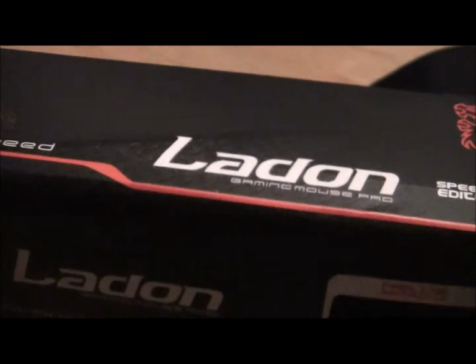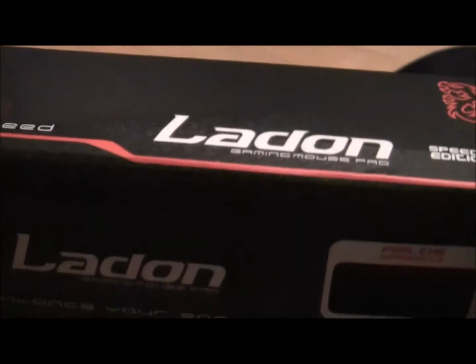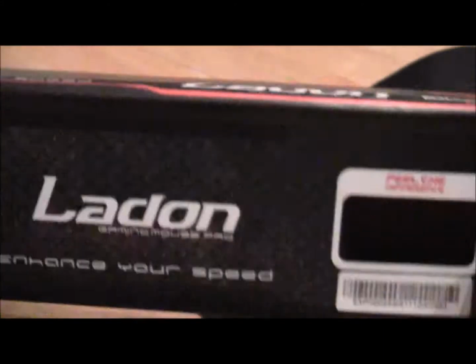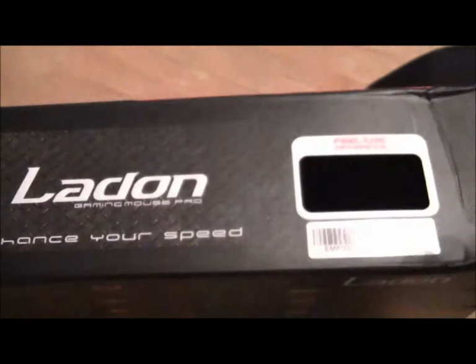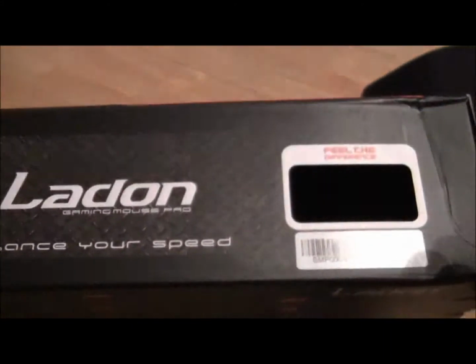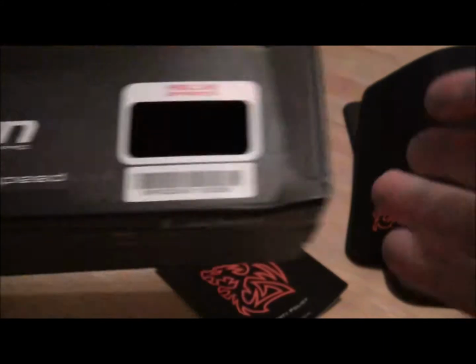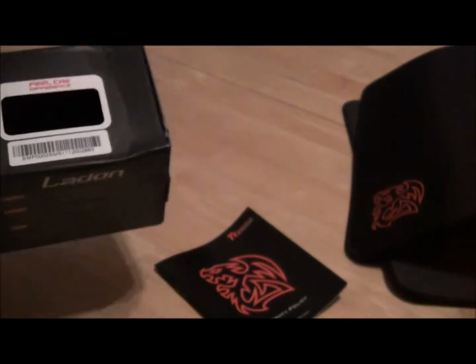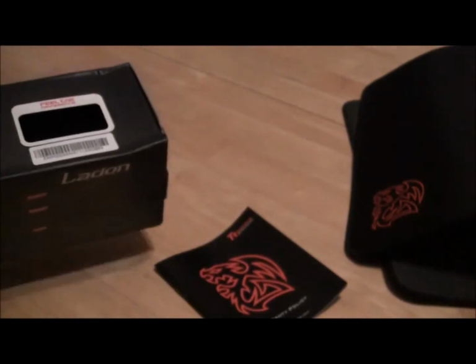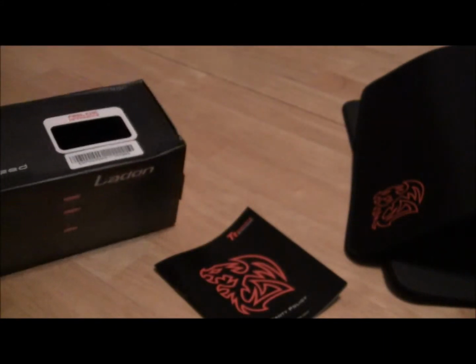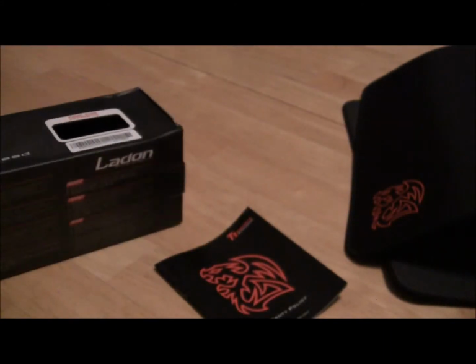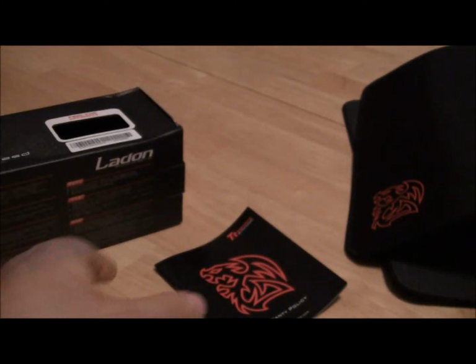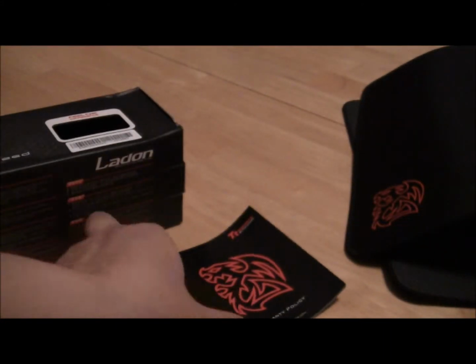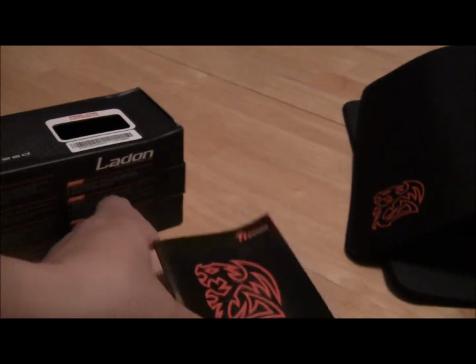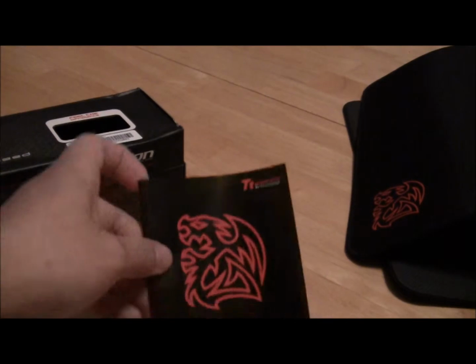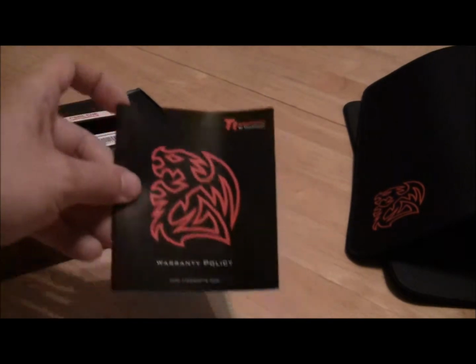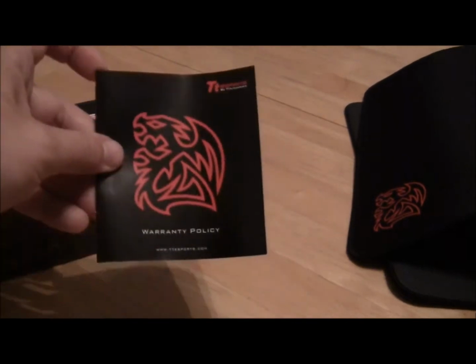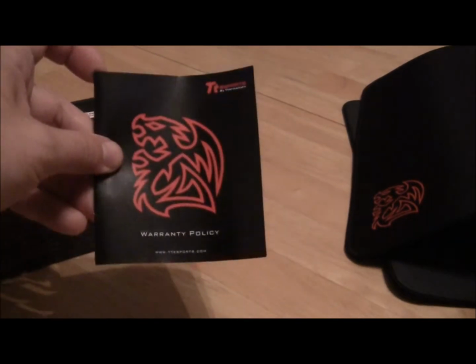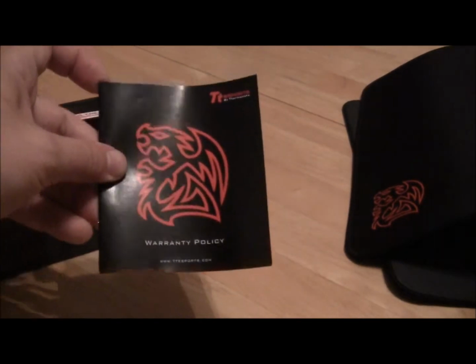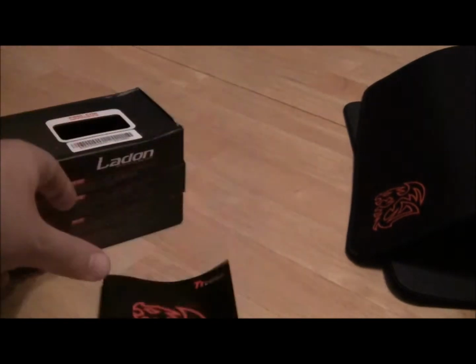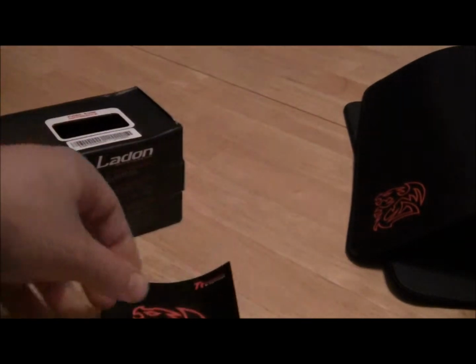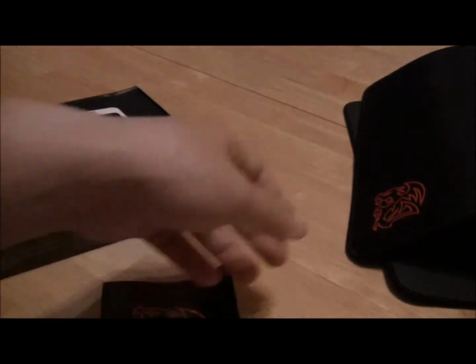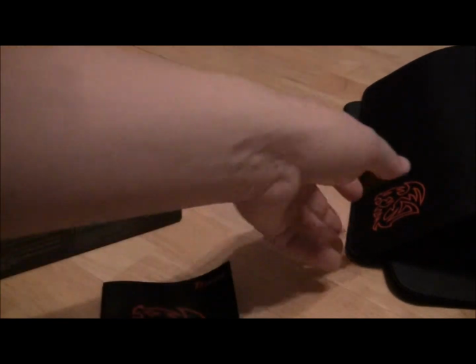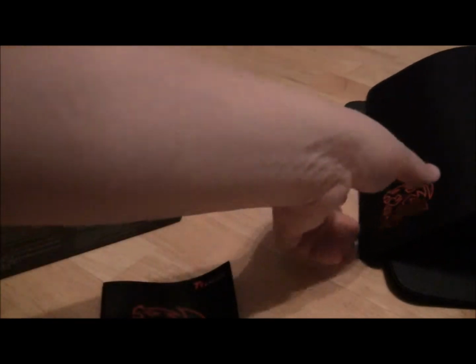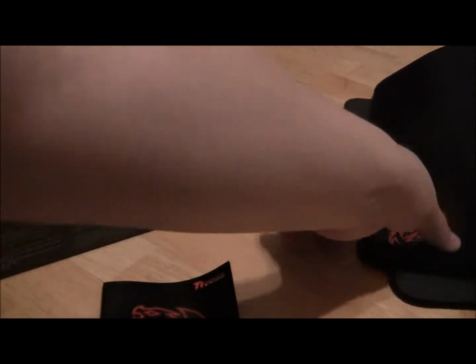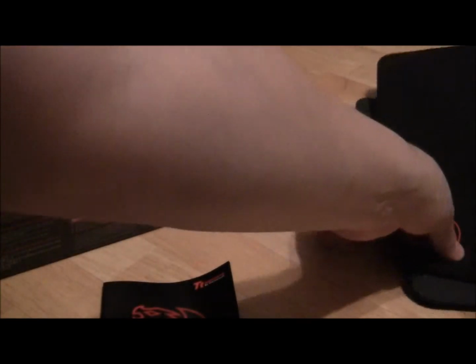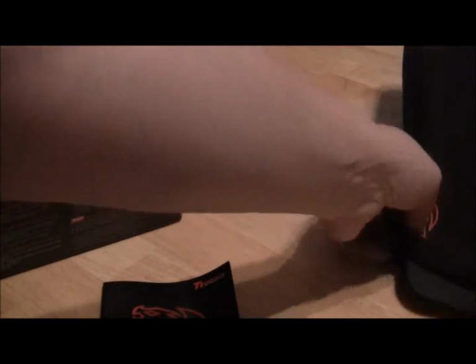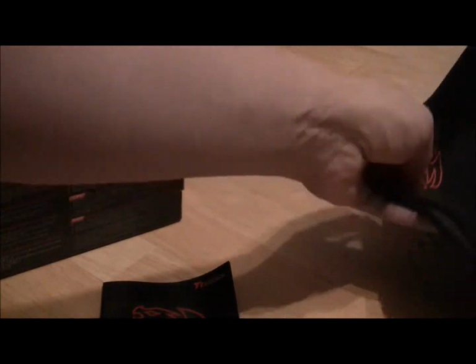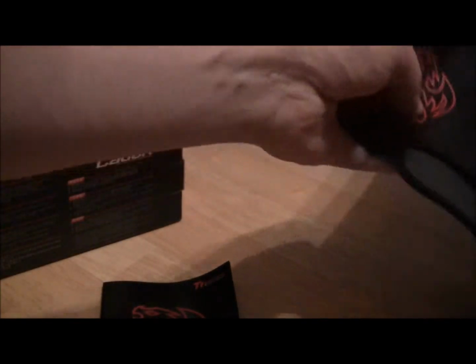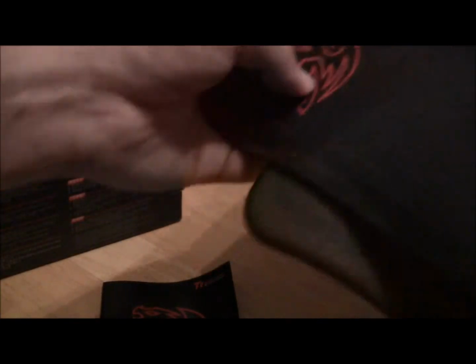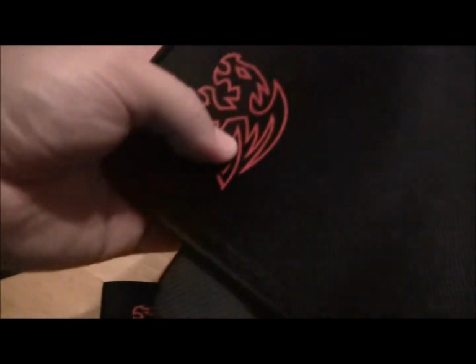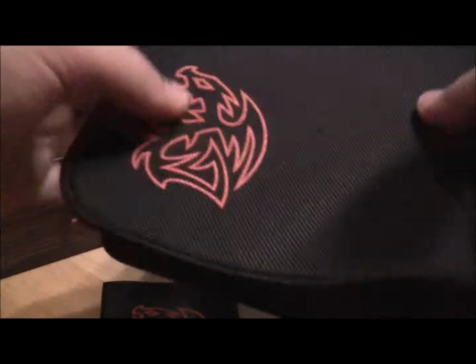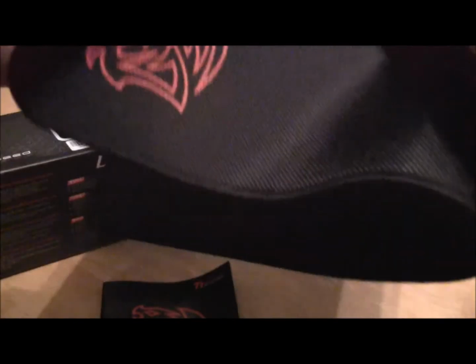It comes in this nice looking box. Inside there's a warranty policy slip and the mouse pad.